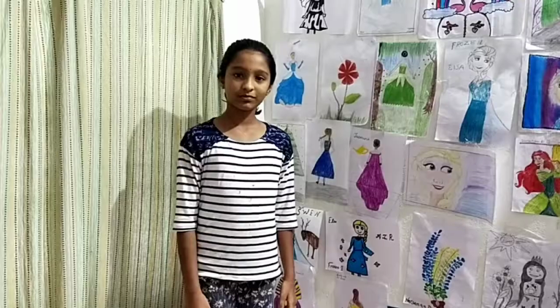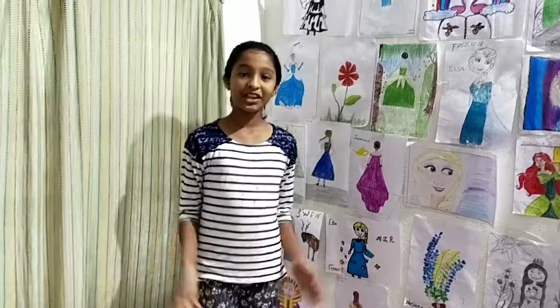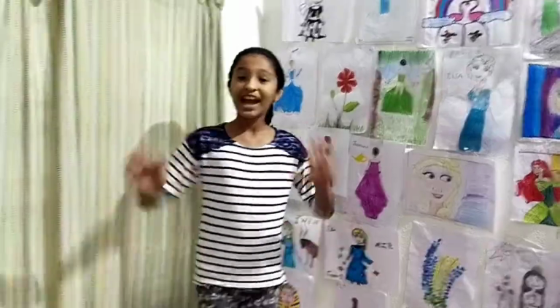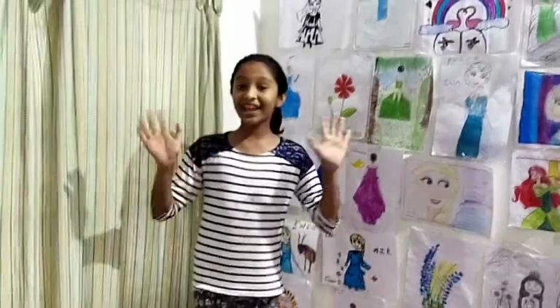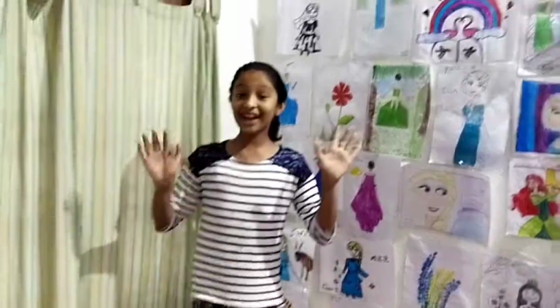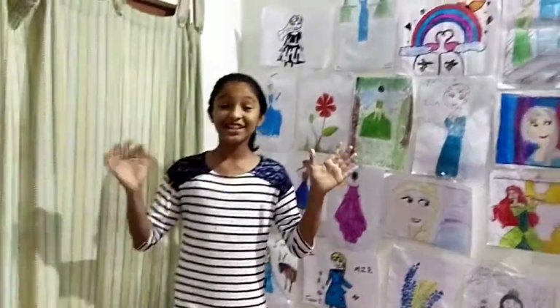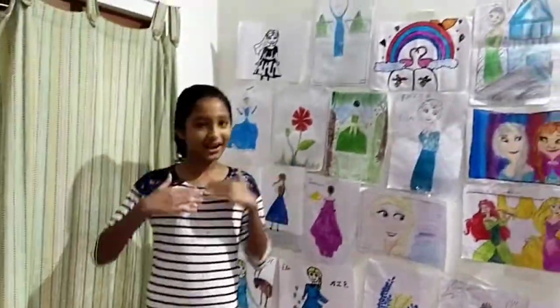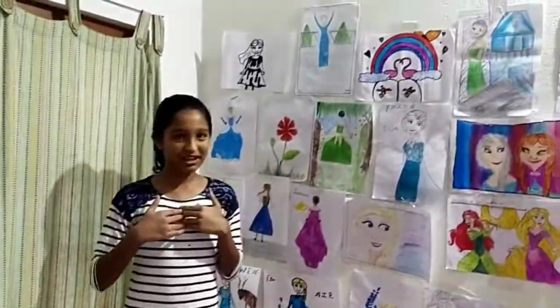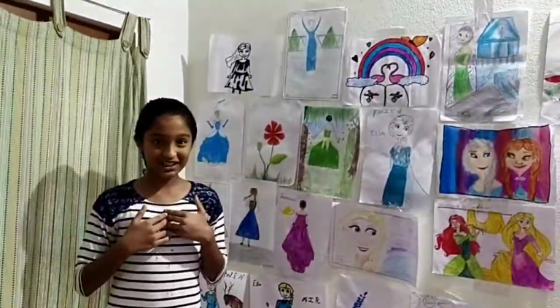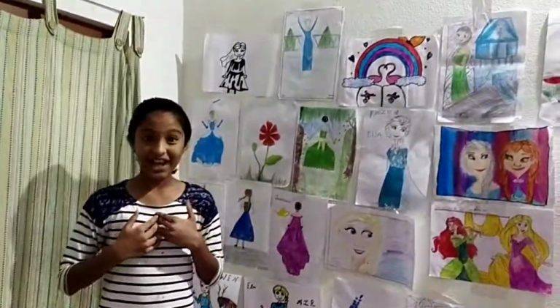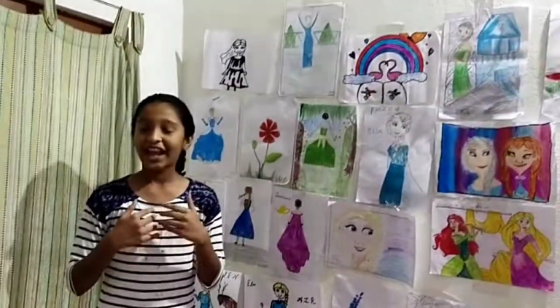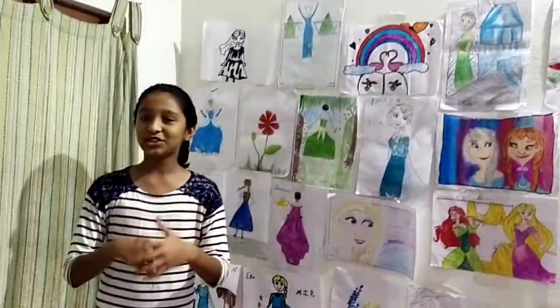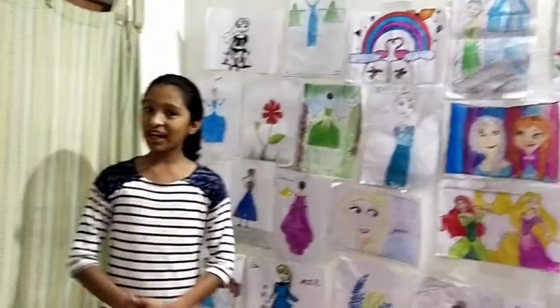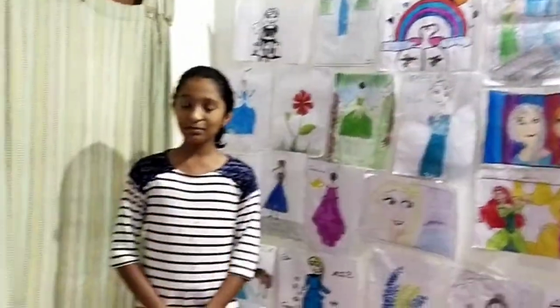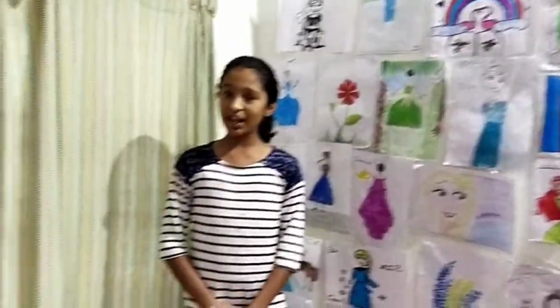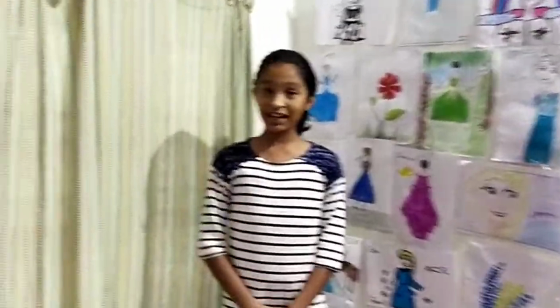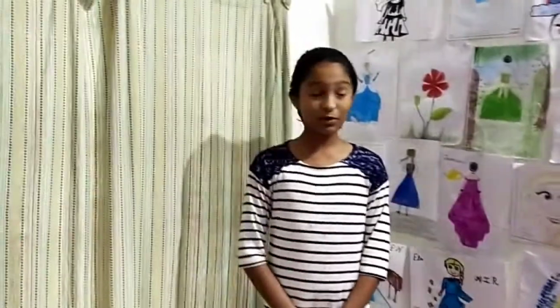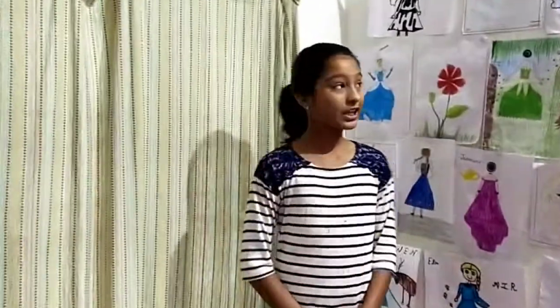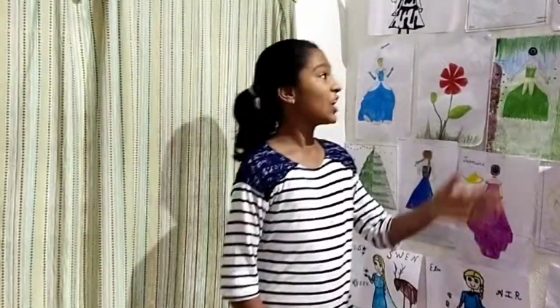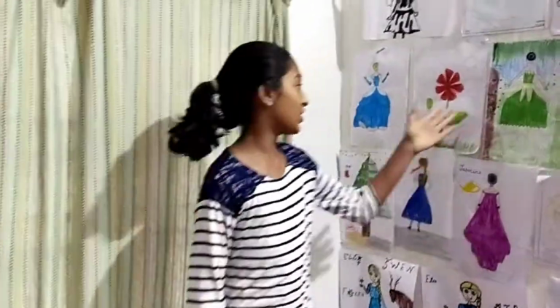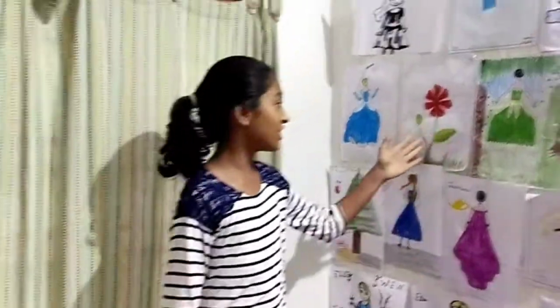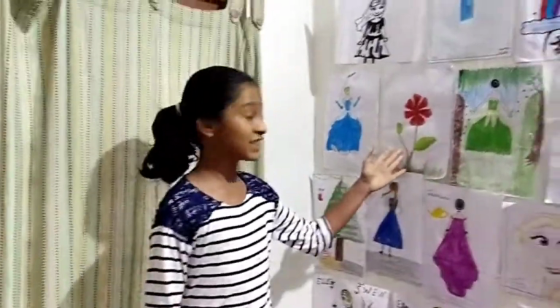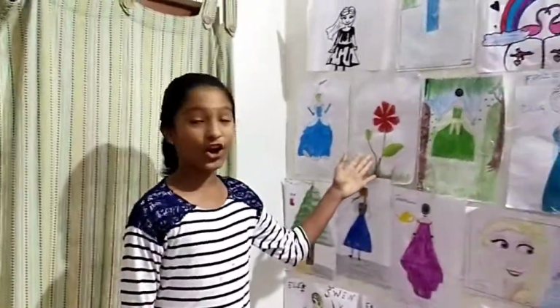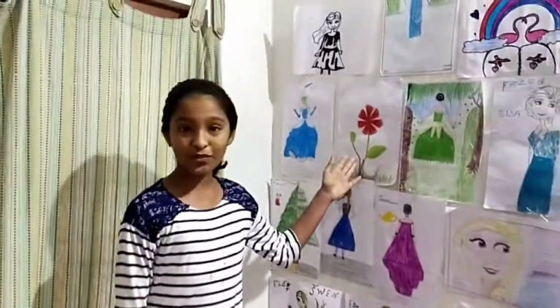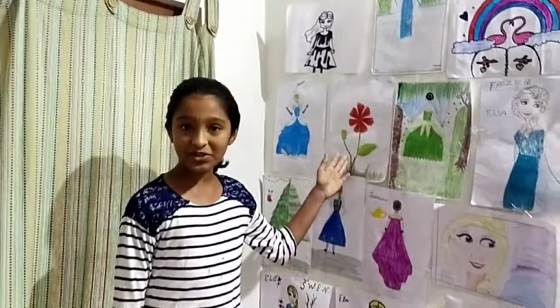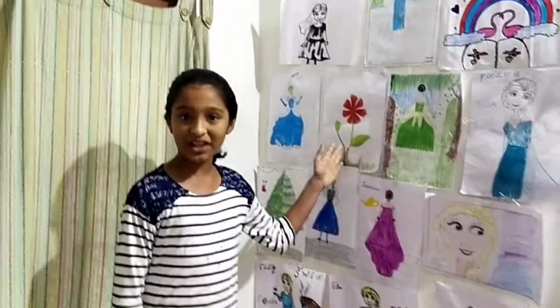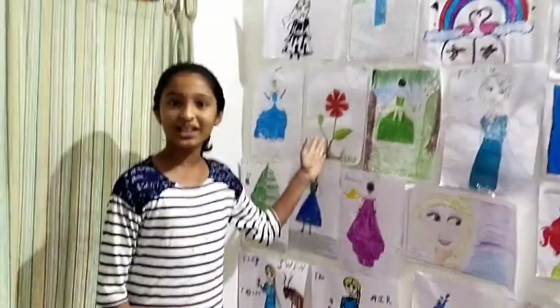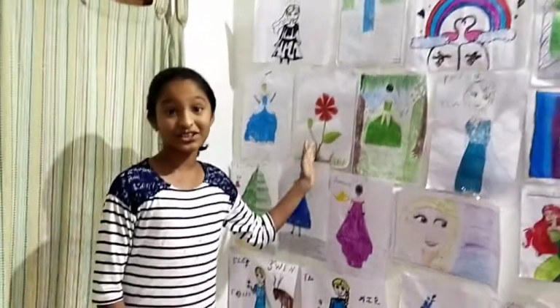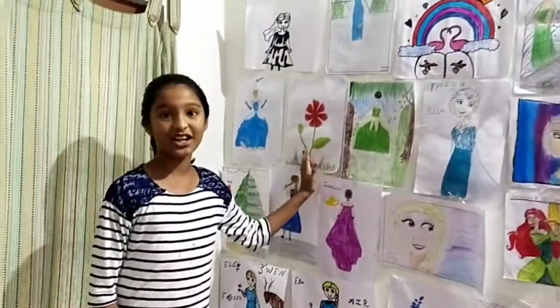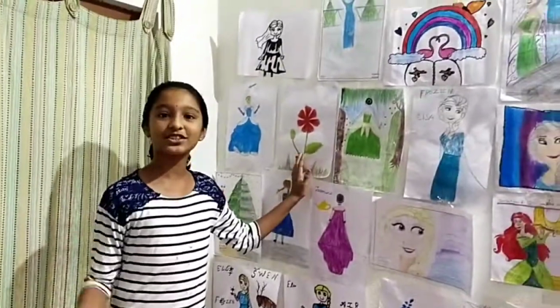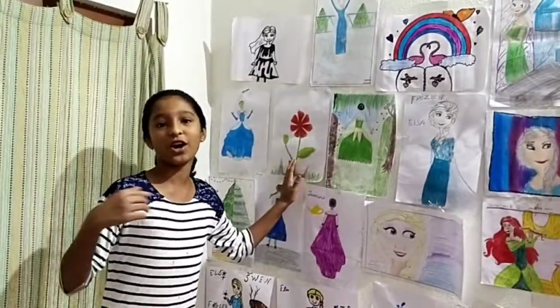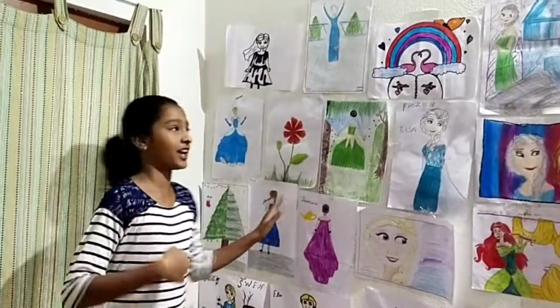Hi guys, I'm Faisana and today in our video, you're going to see all of my drawings that I draw. Let's go ahead.